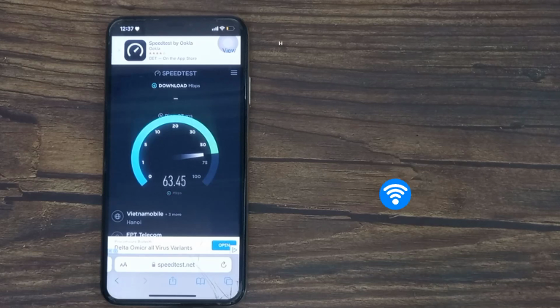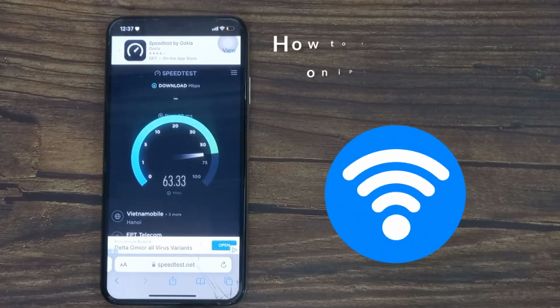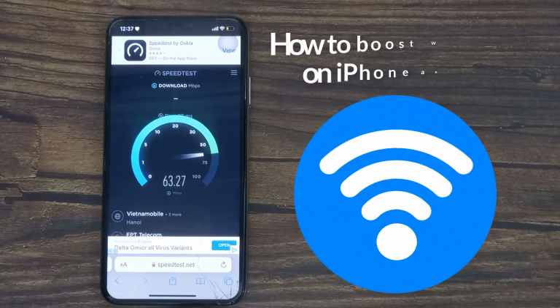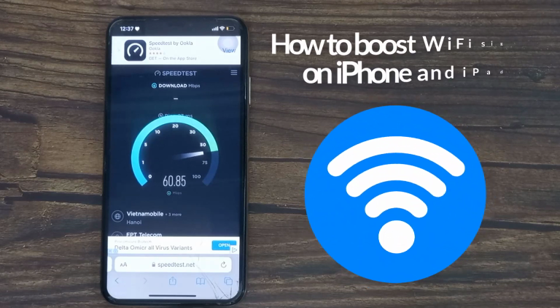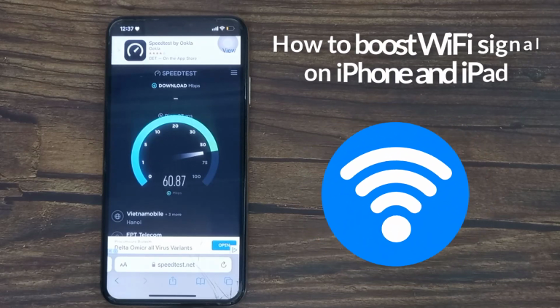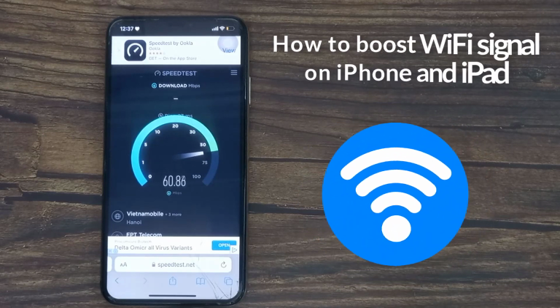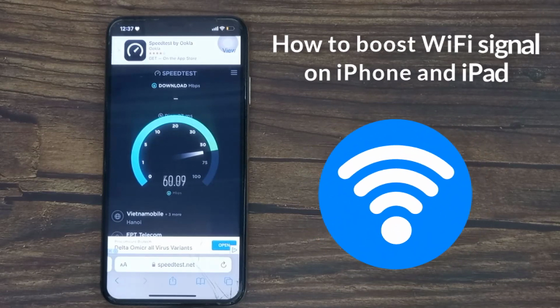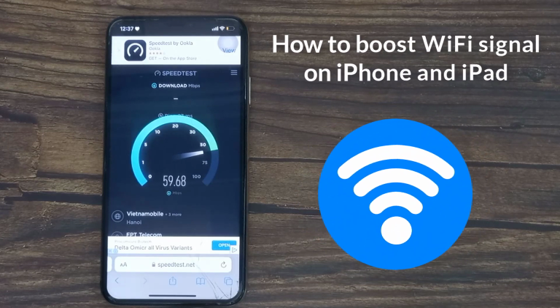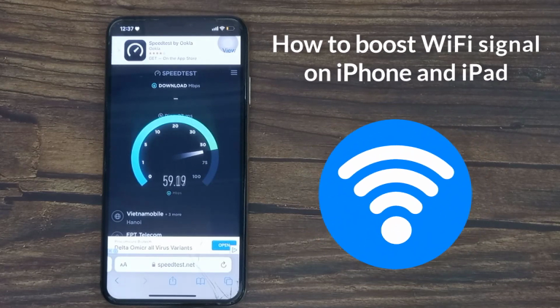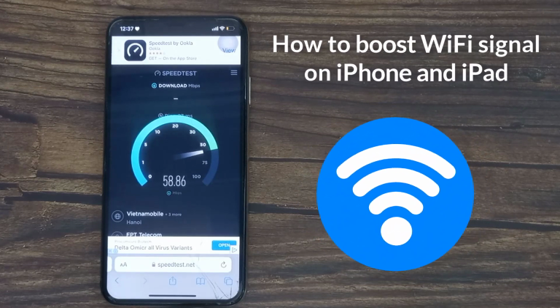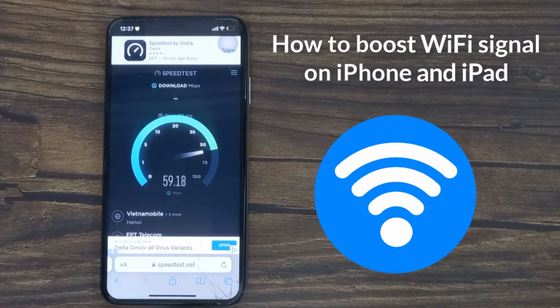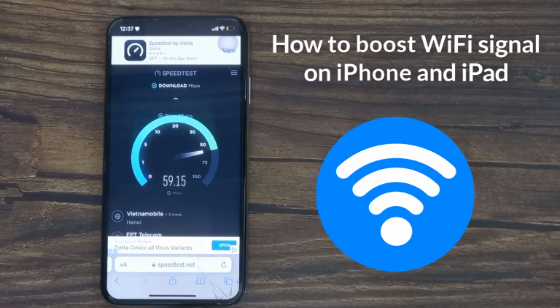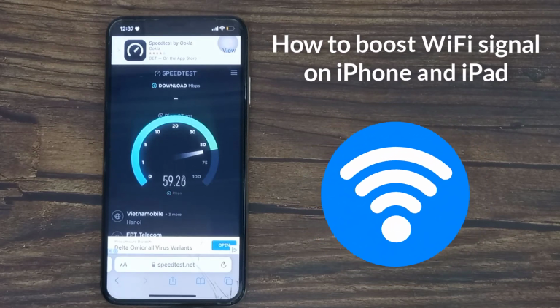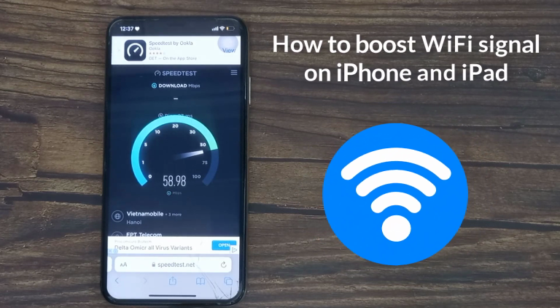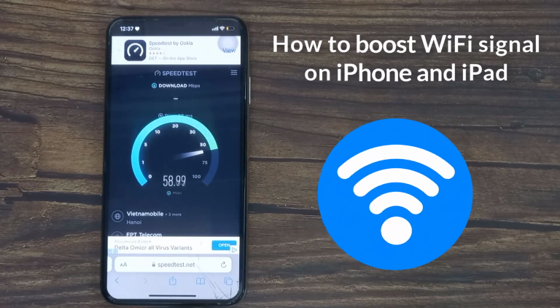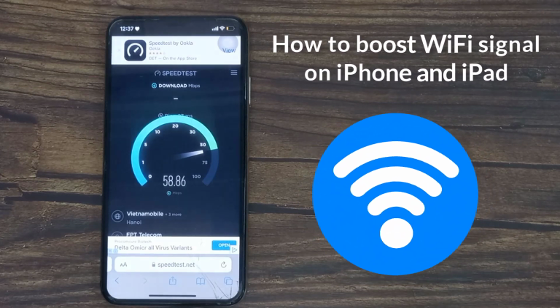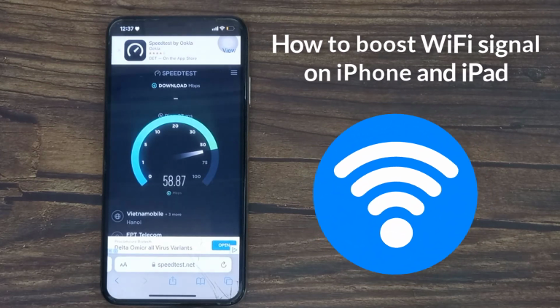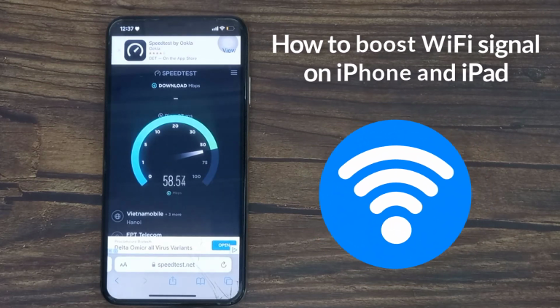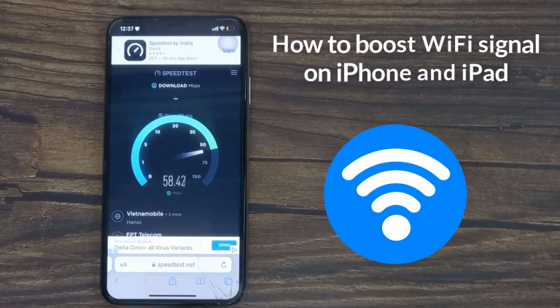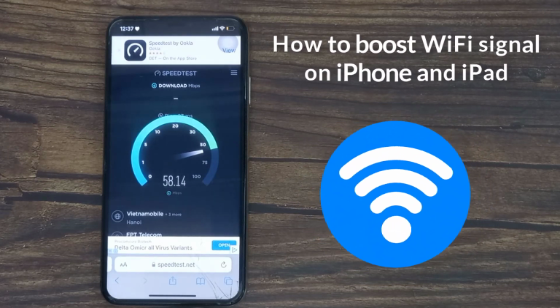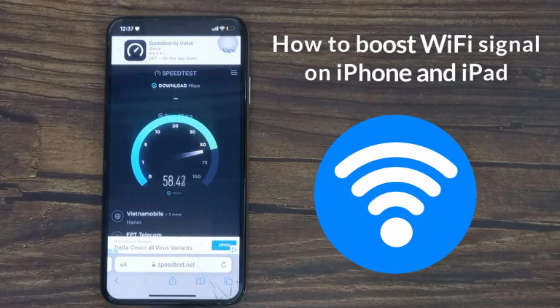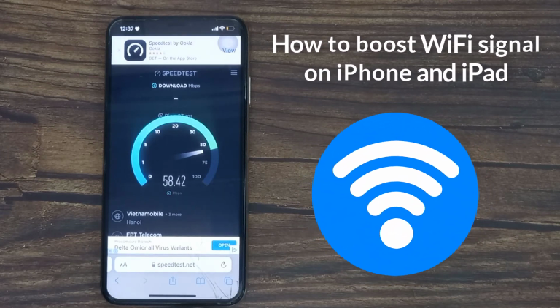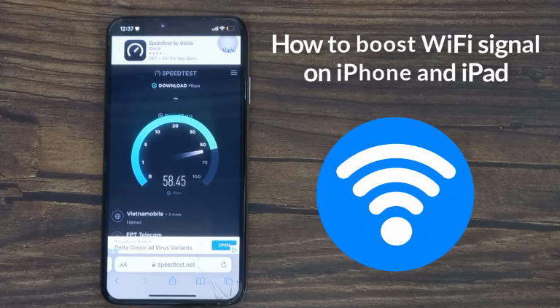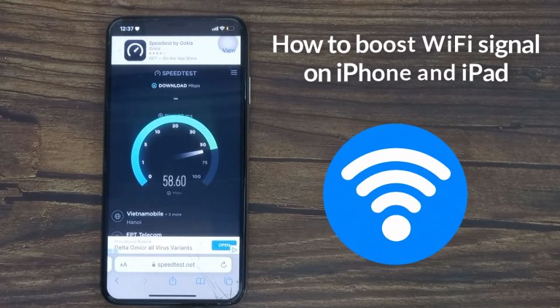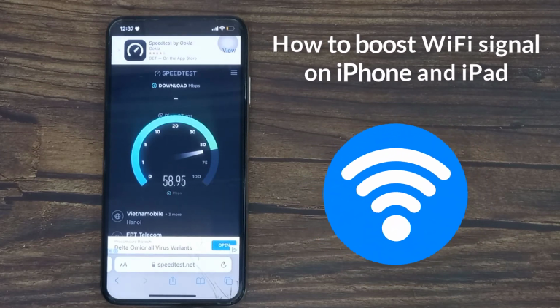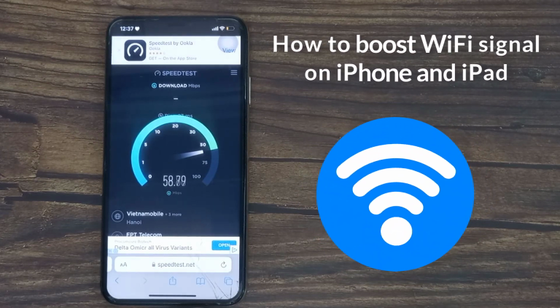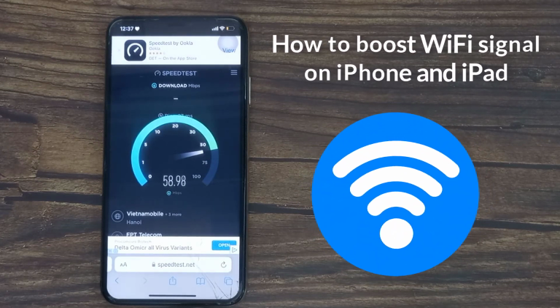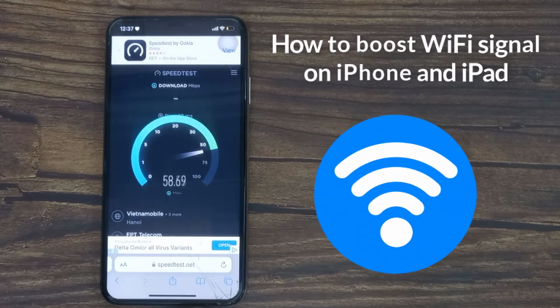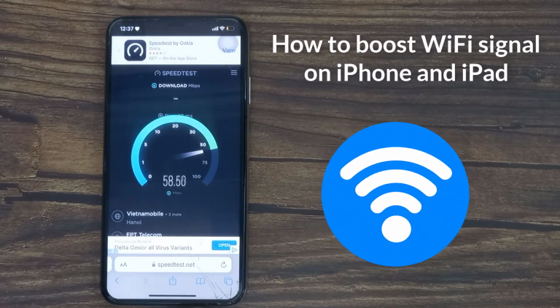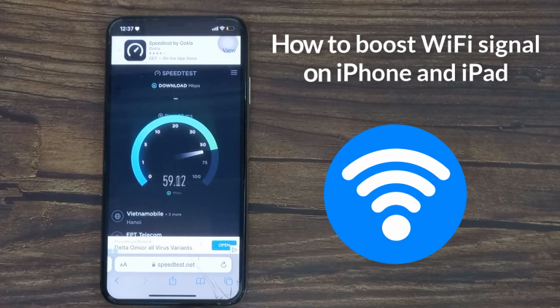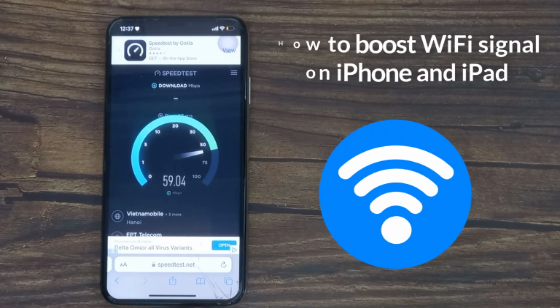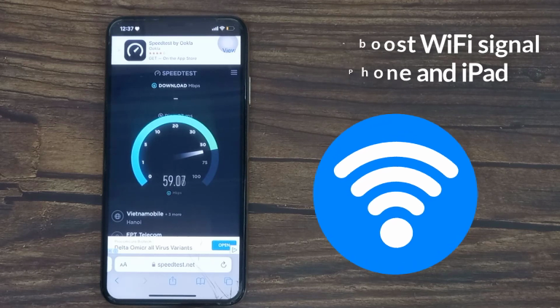Hello everyone. In this video, we will show you how to boost Wi-Fi signal on iPhone and iPad.